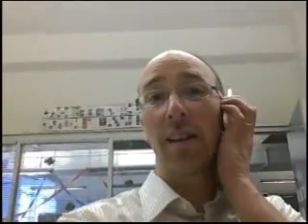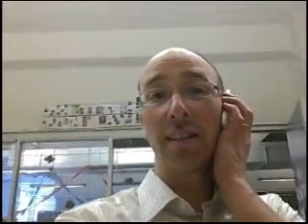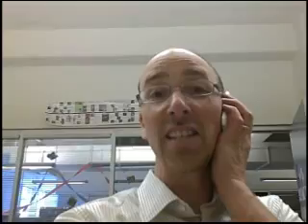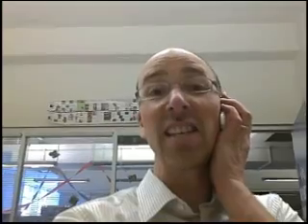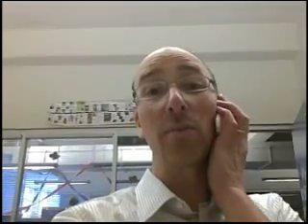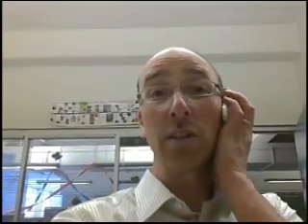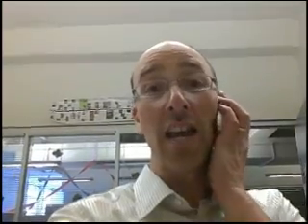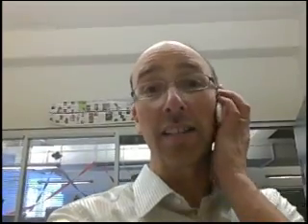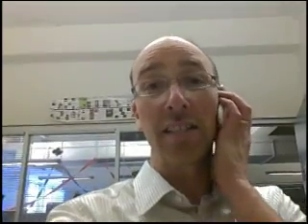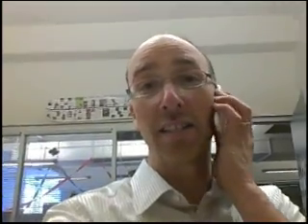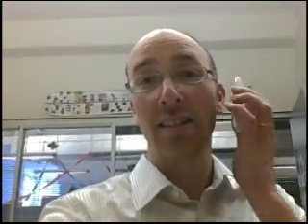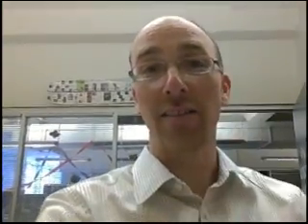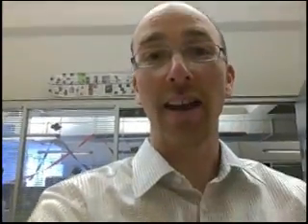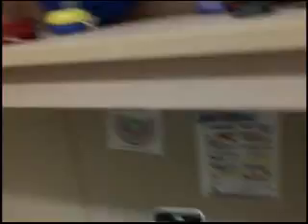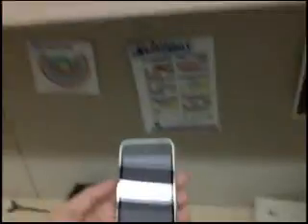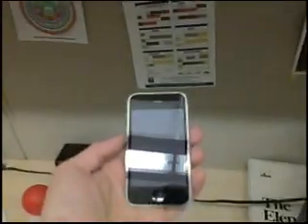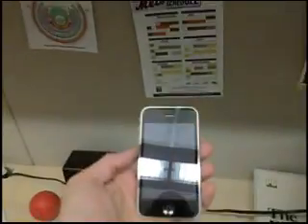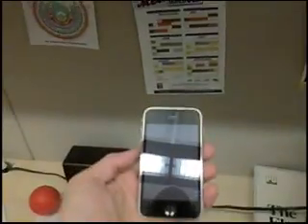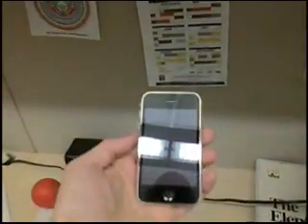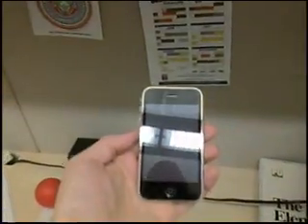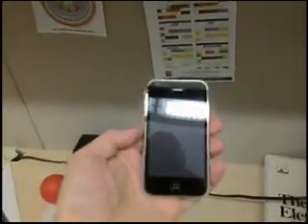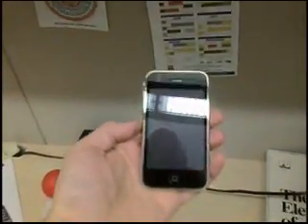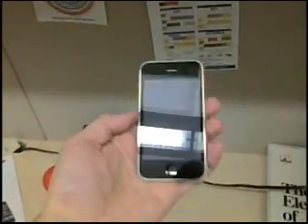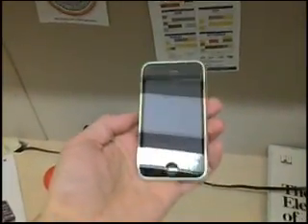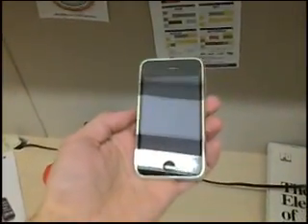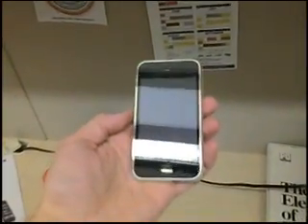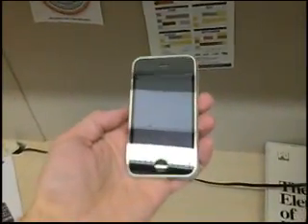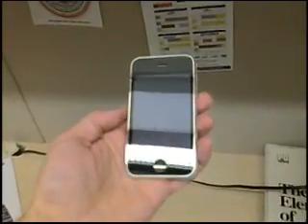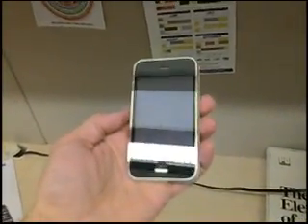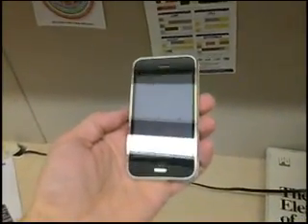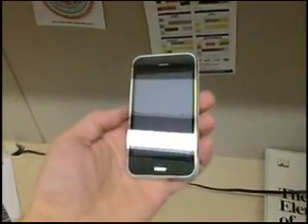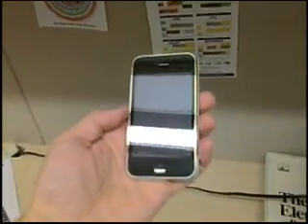This is the 3GS. Okay, that is on, but barely anything.